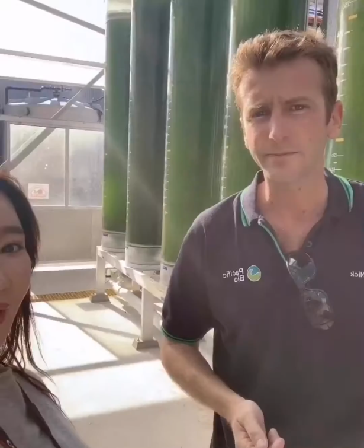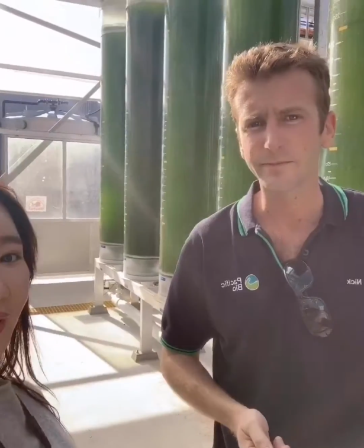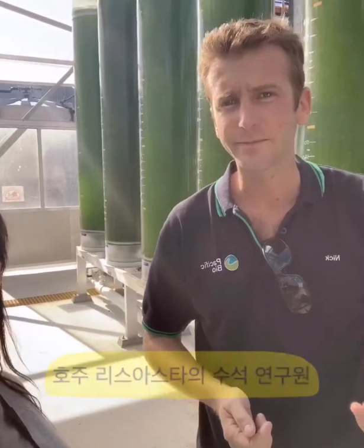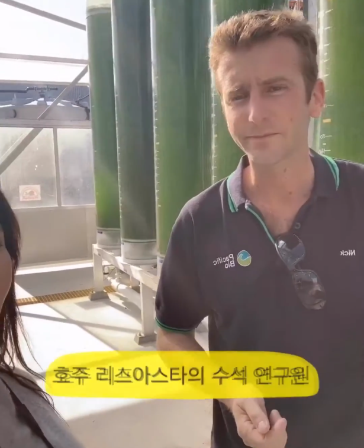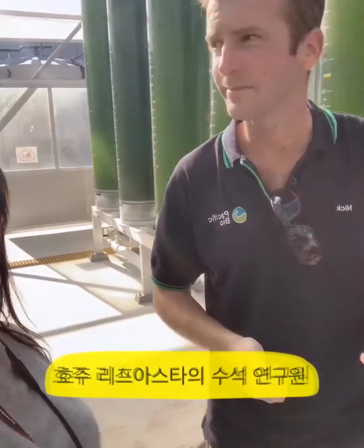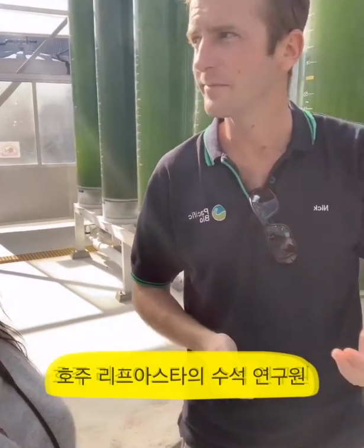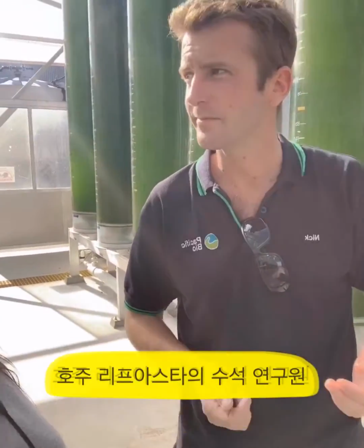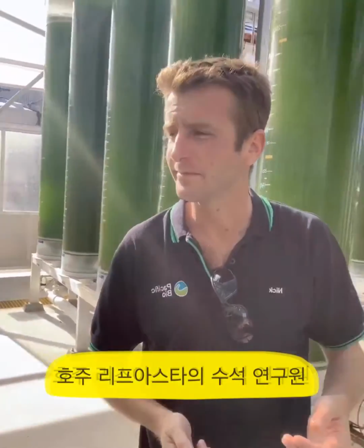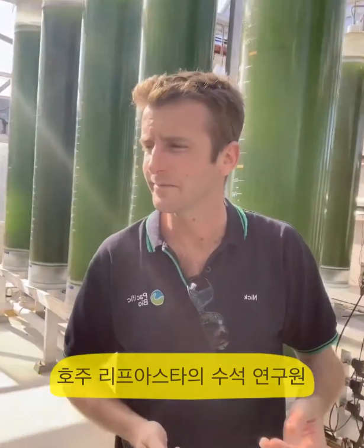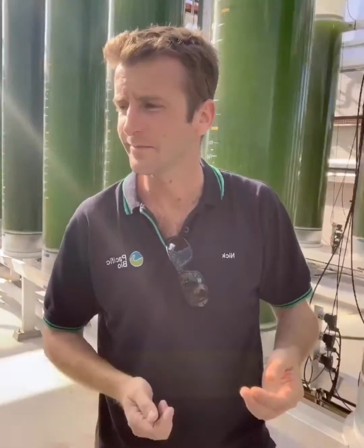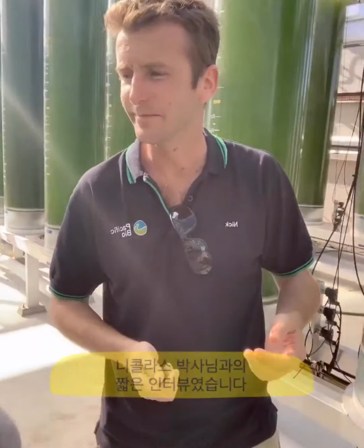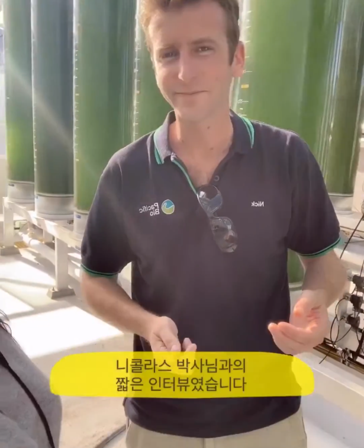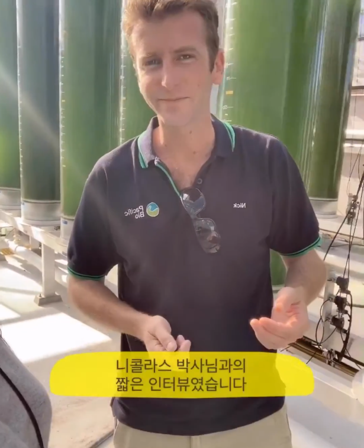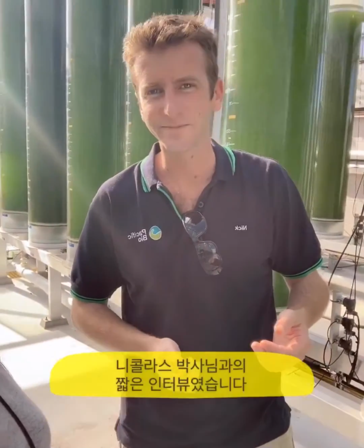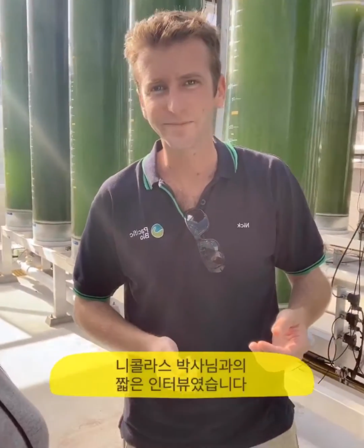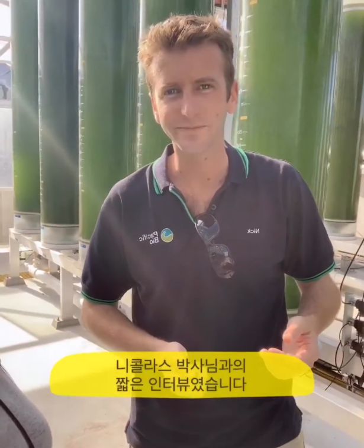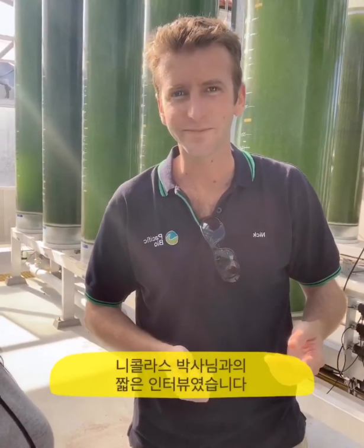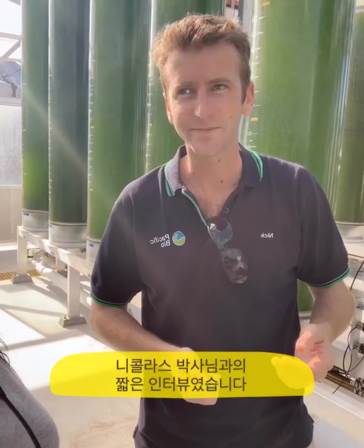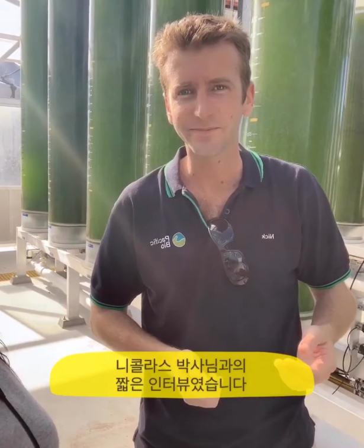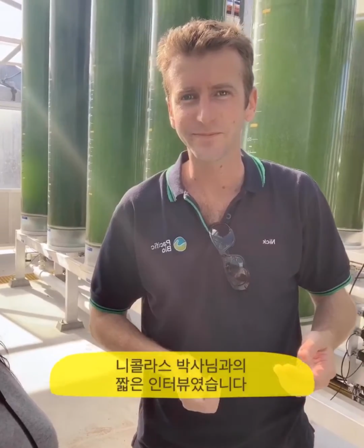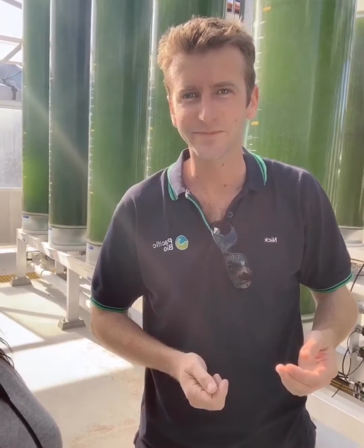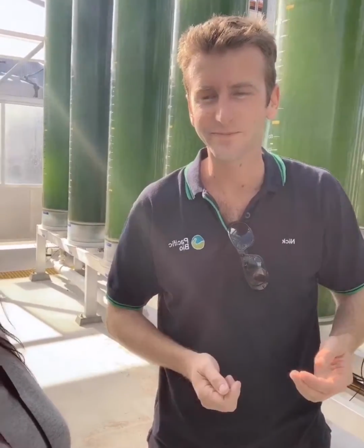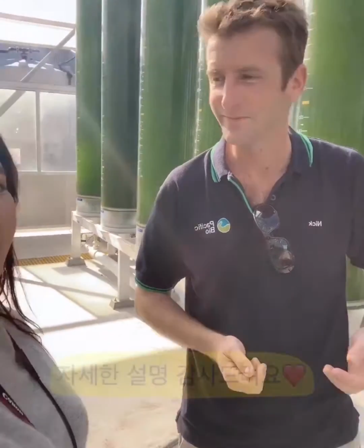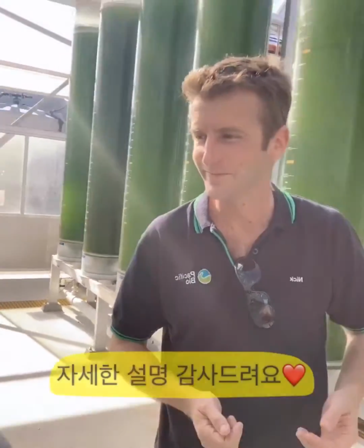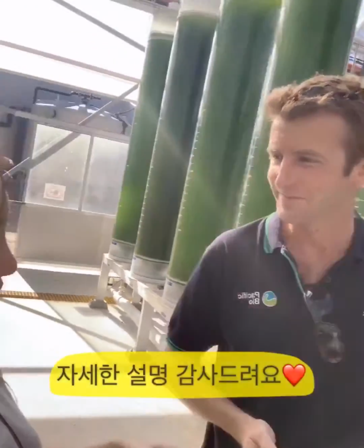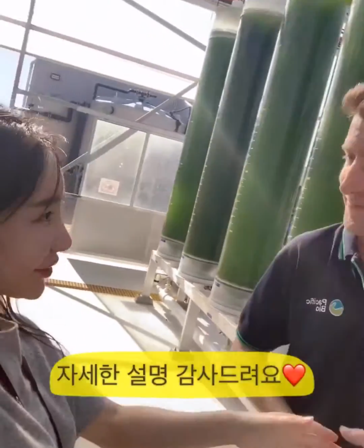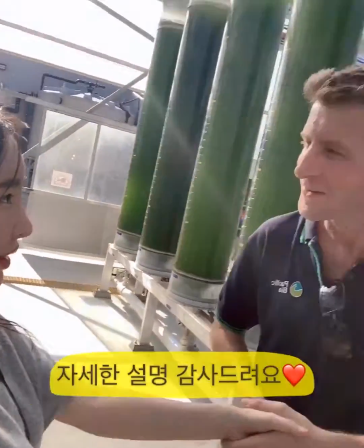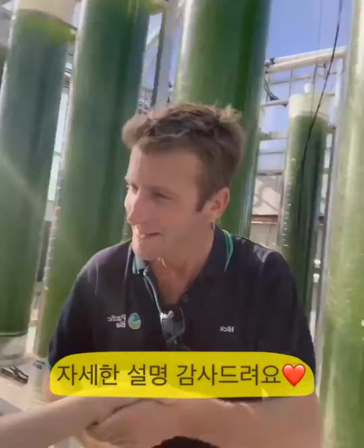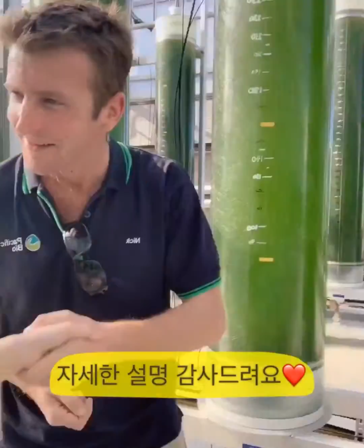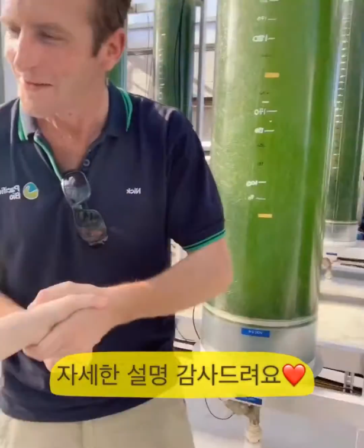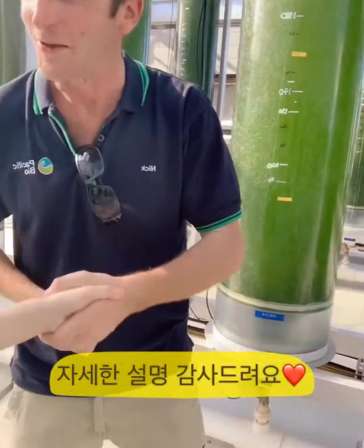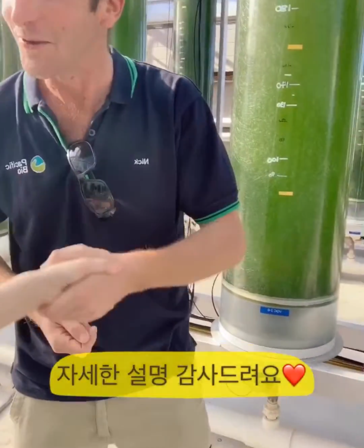All righty, well, that was a short interview with the Senior Scientist, Dr. Nicholas. Thank you so much for the interview. Thank you.